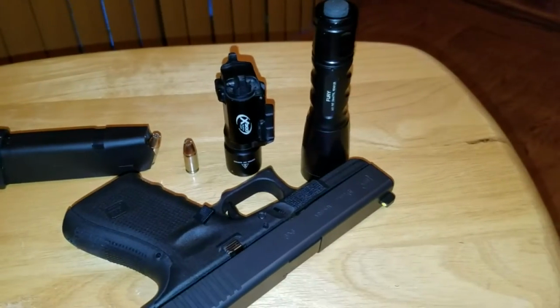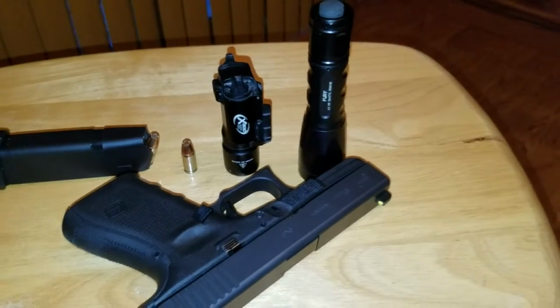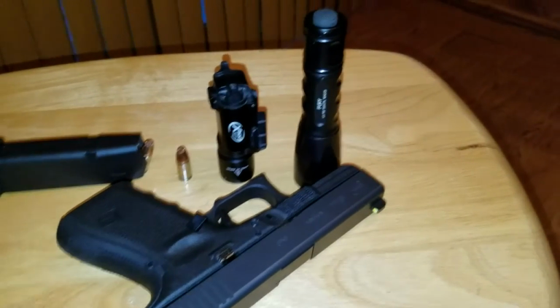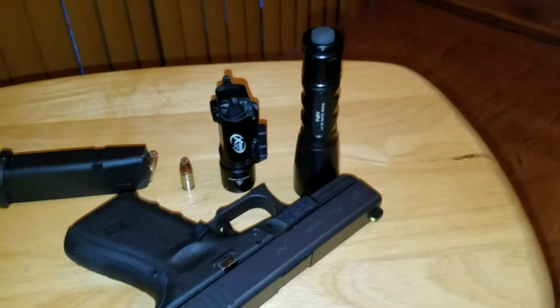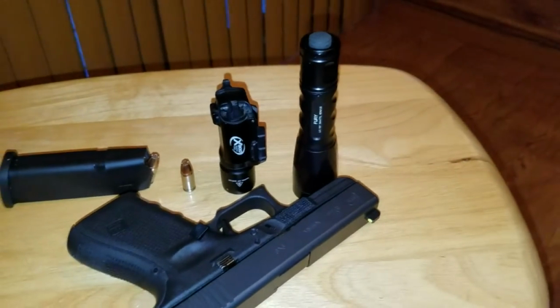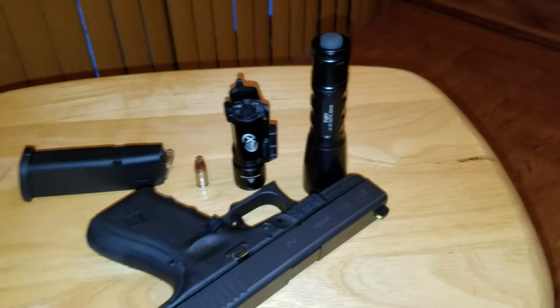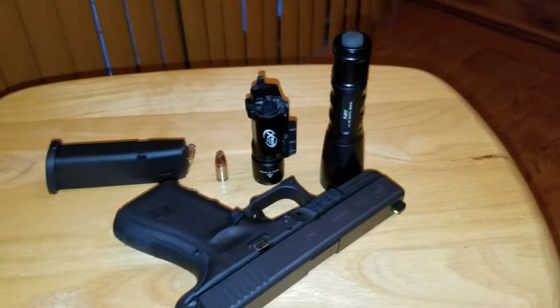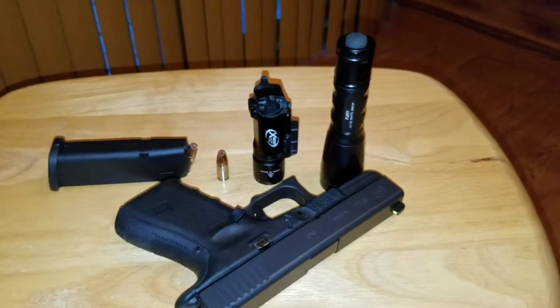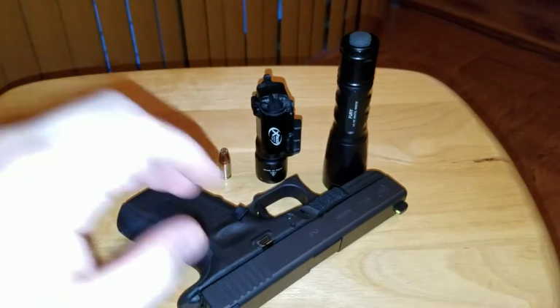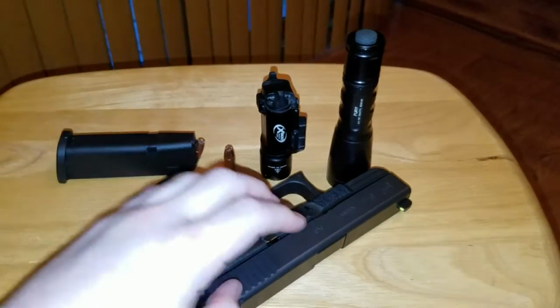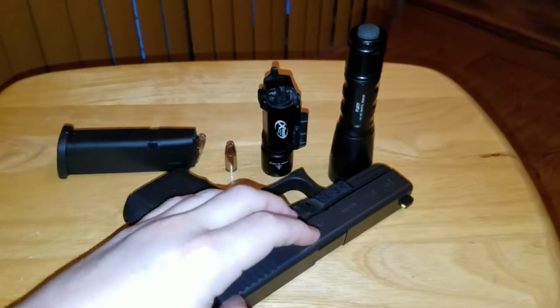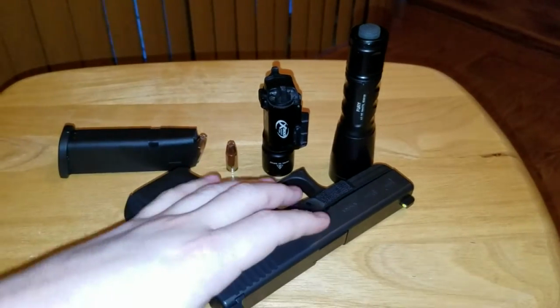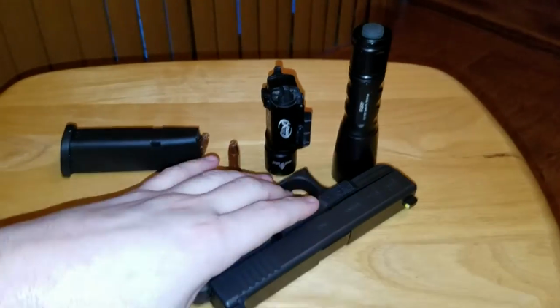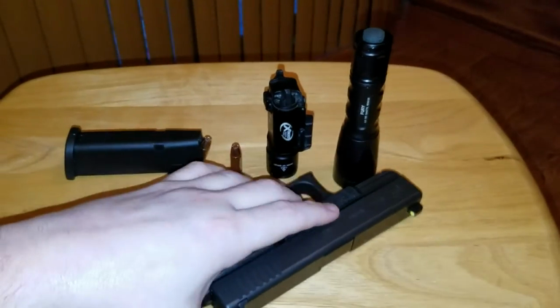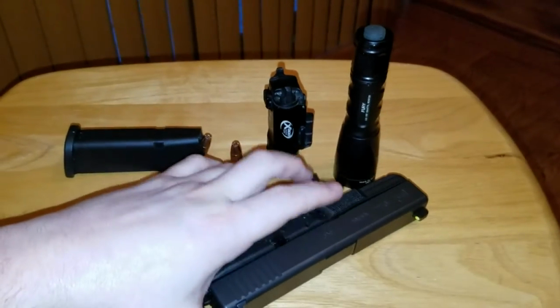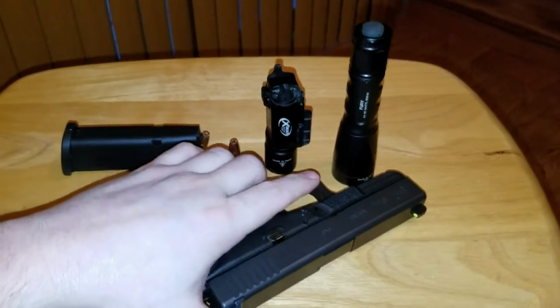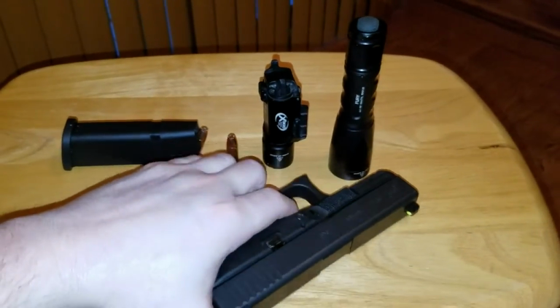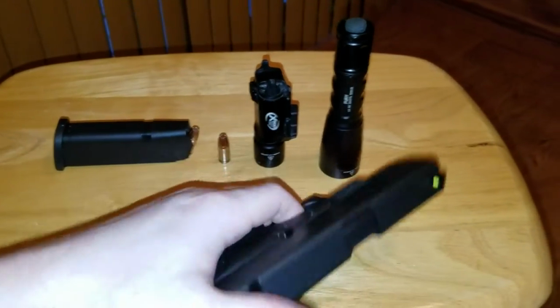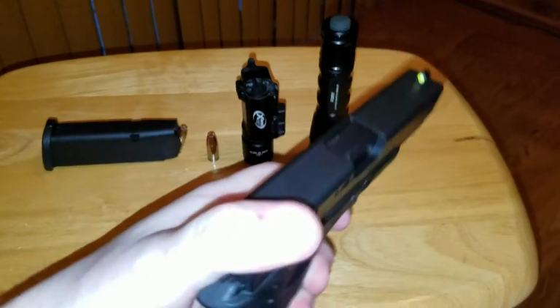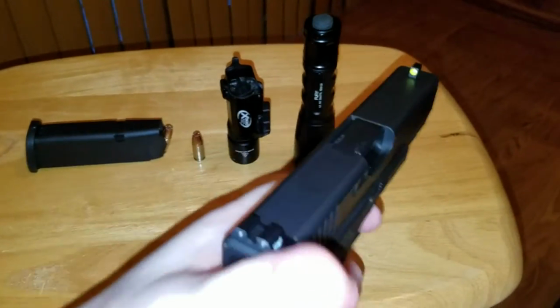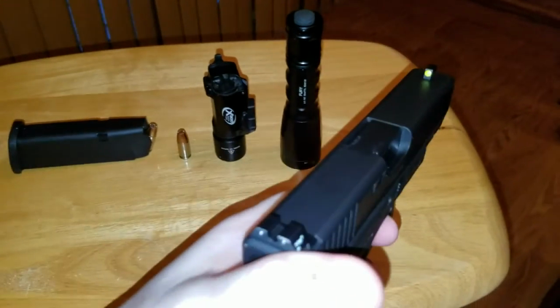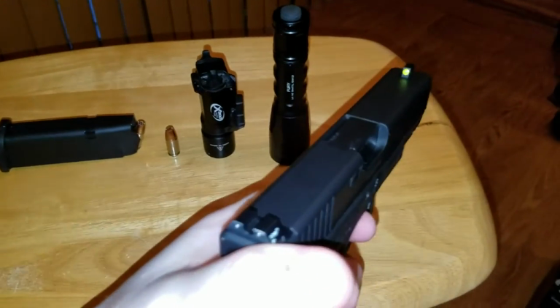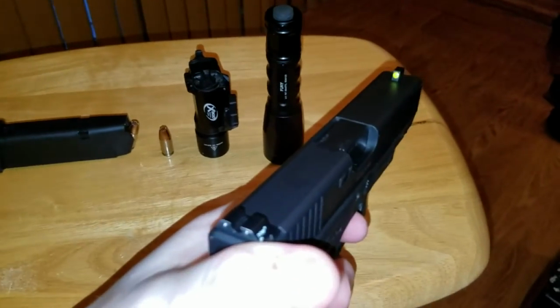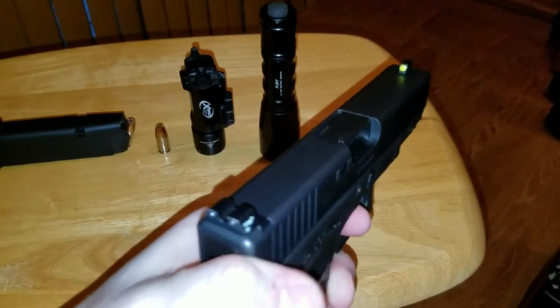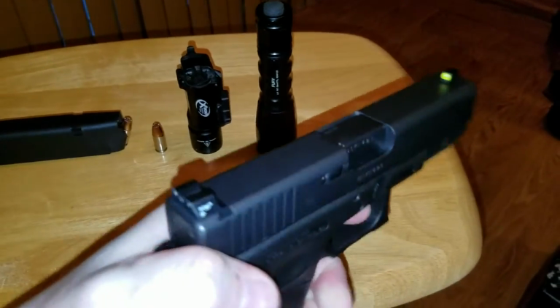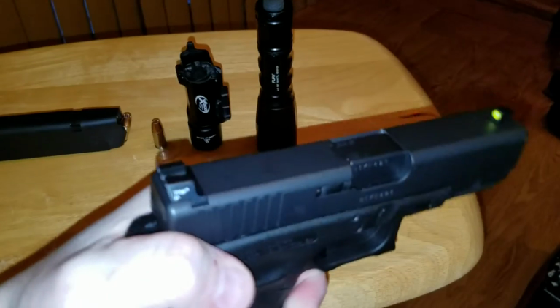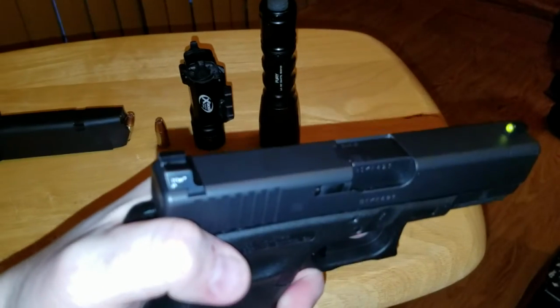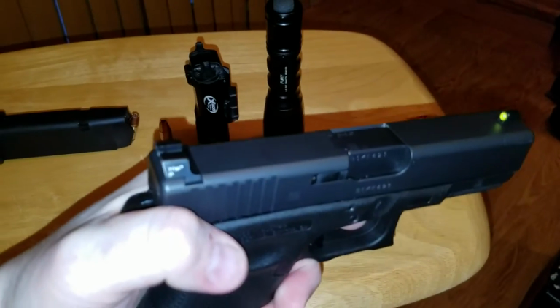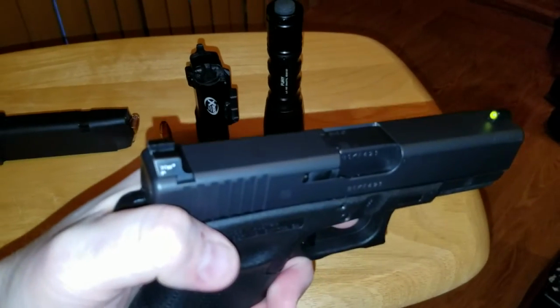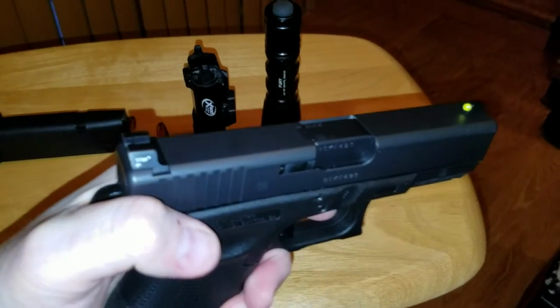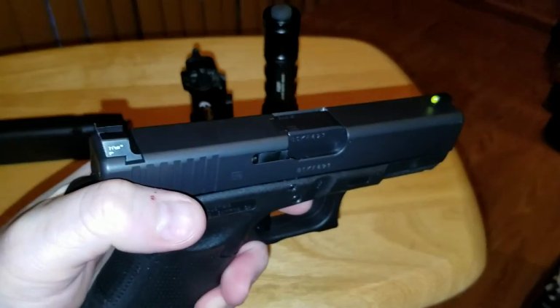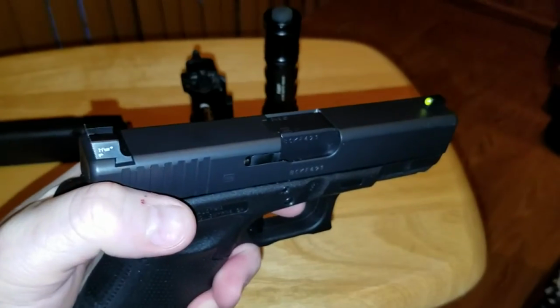Hey everybody, BigBlue here, coming at you with a review of Trijicon HD night sights.